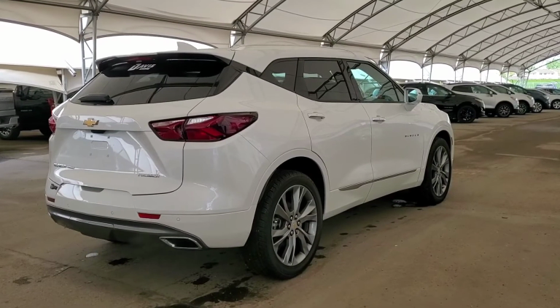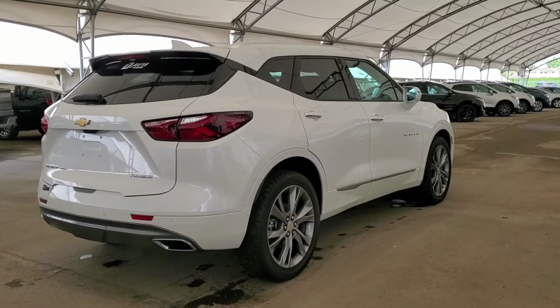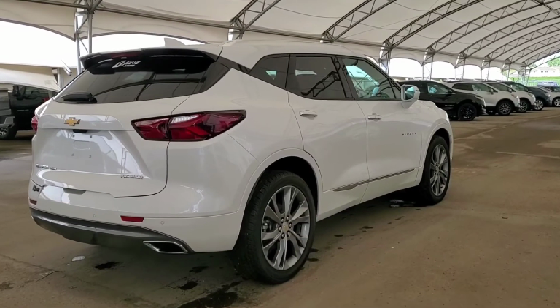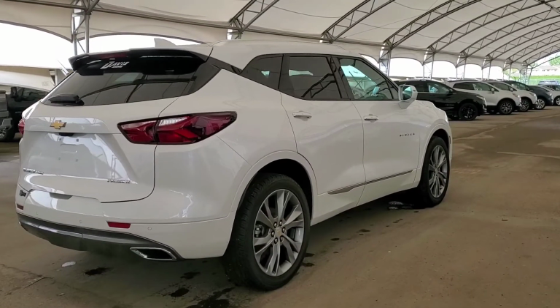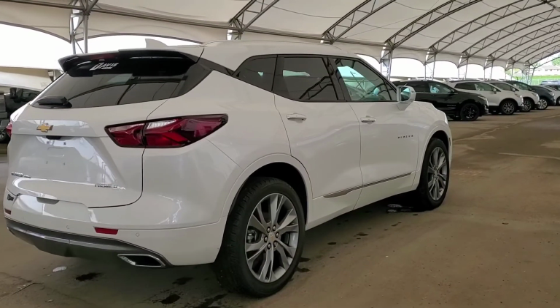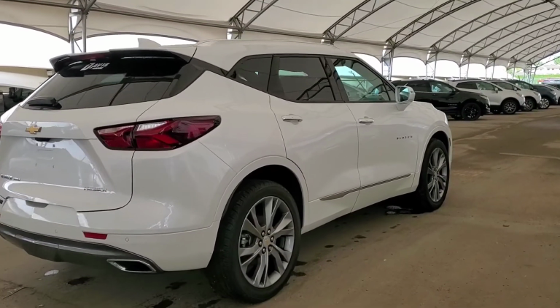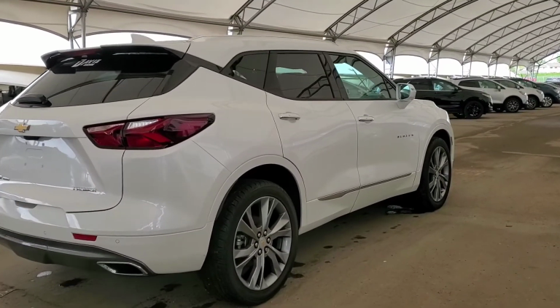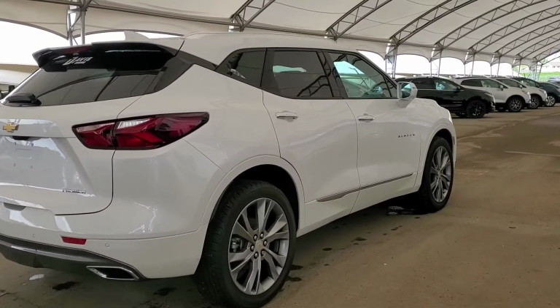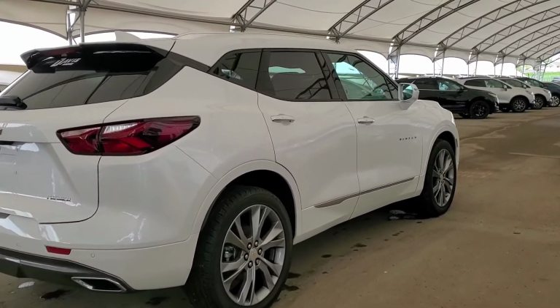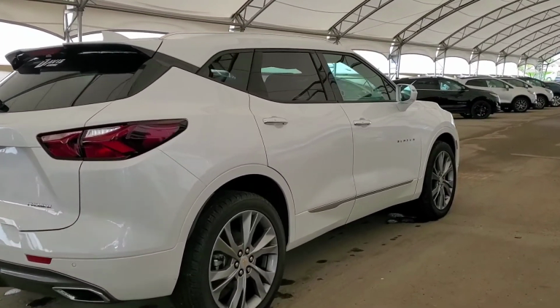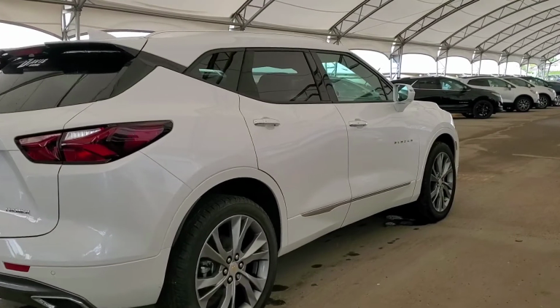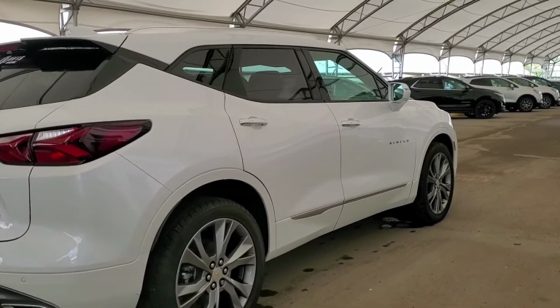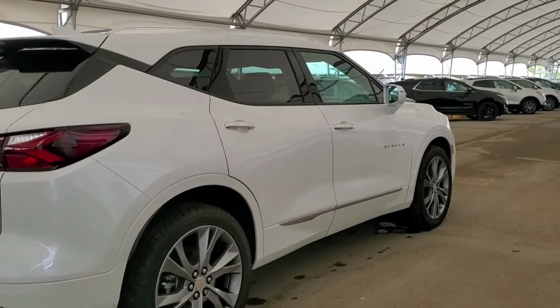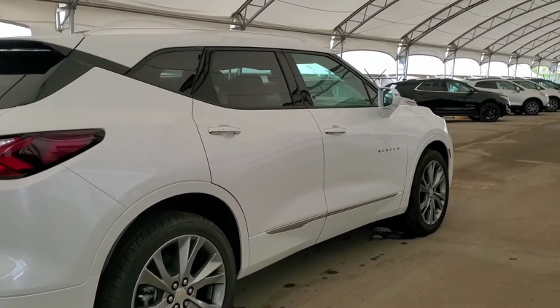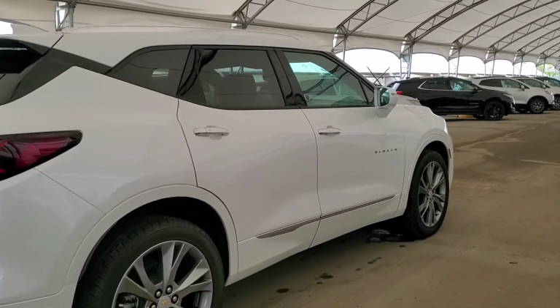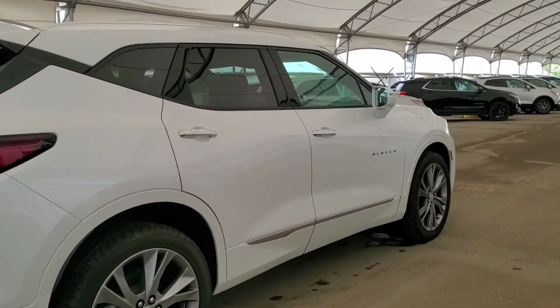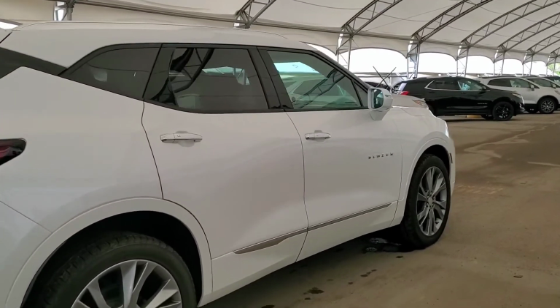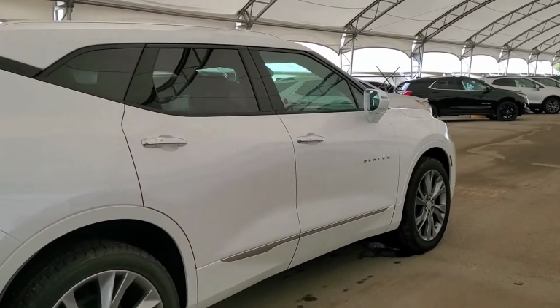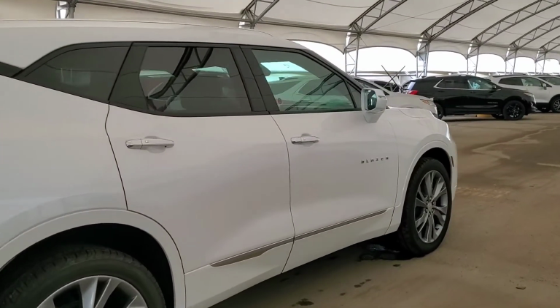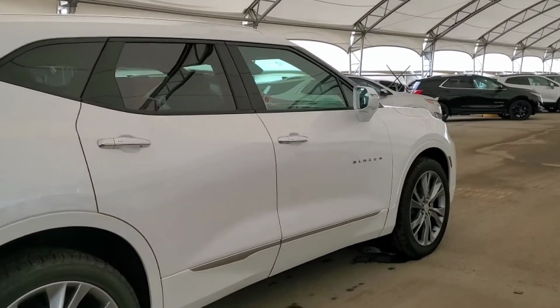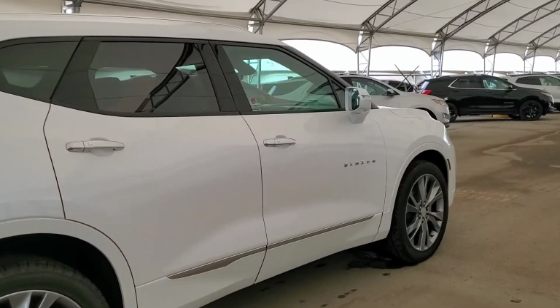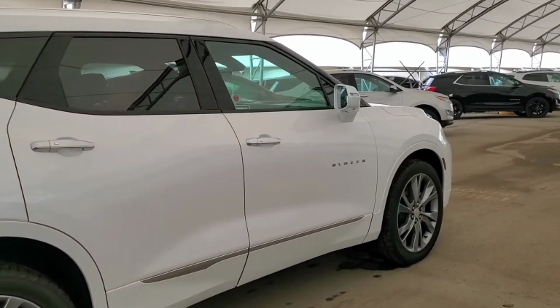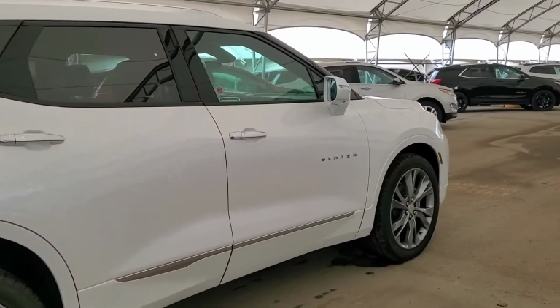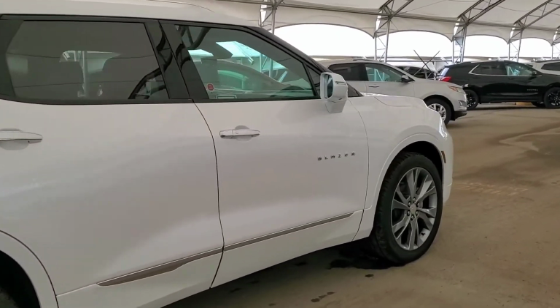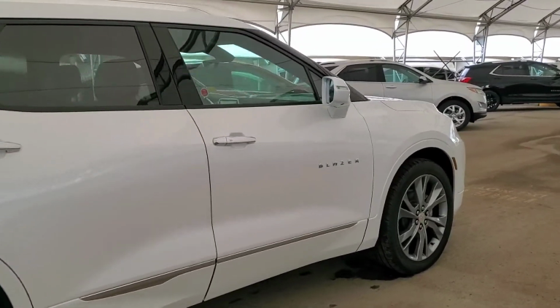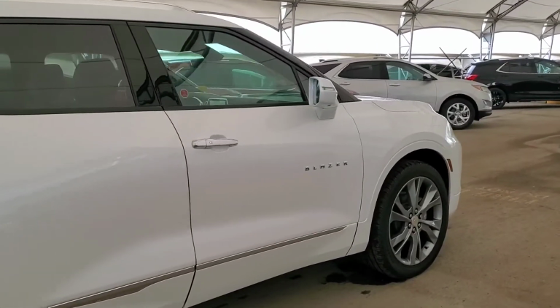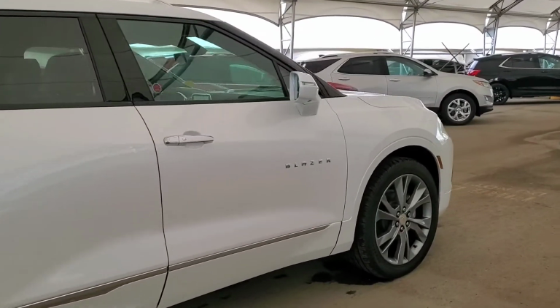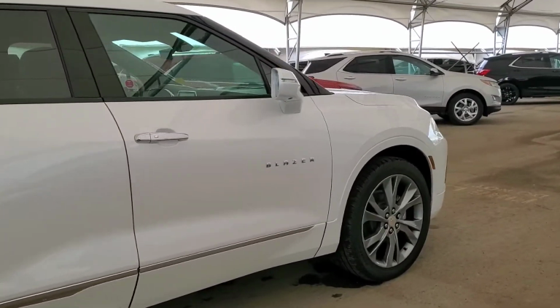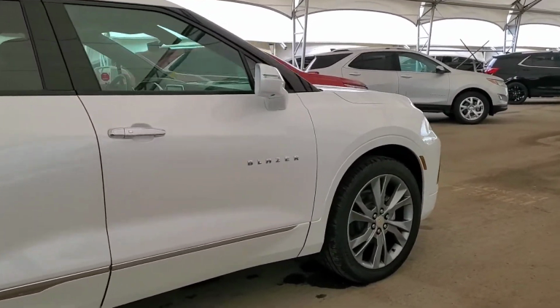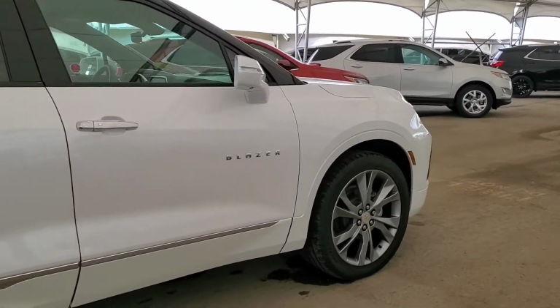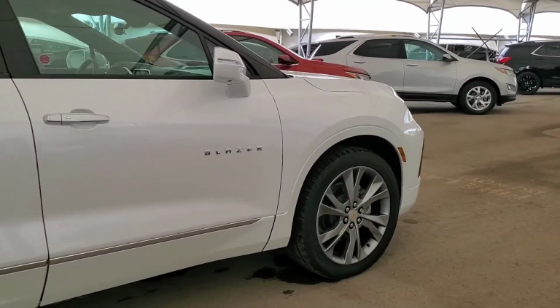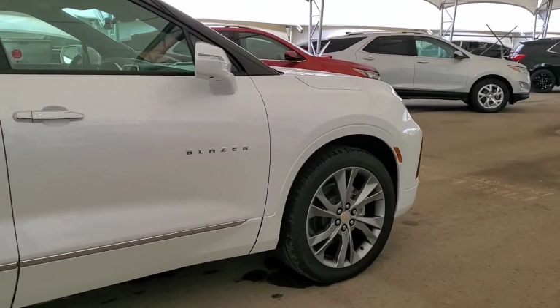Make your drive to work the best part of your day. Book your test drive now at Davis Chevrolet in Airdrie.